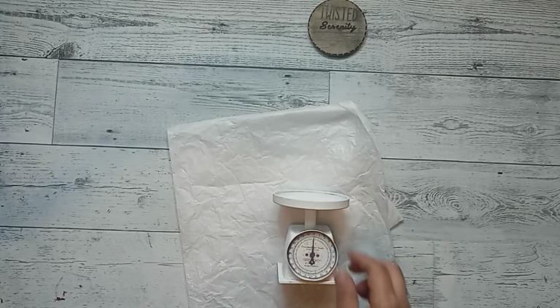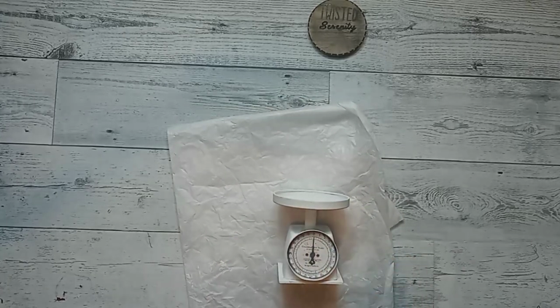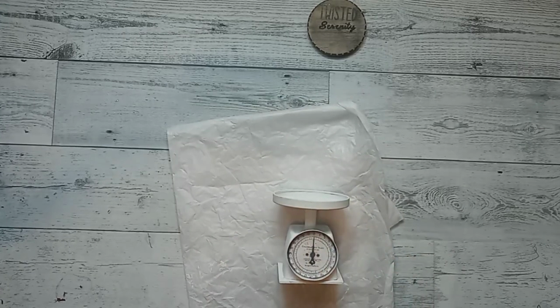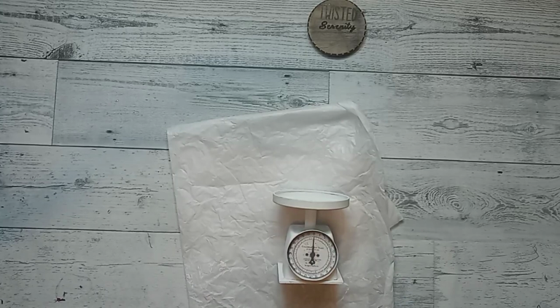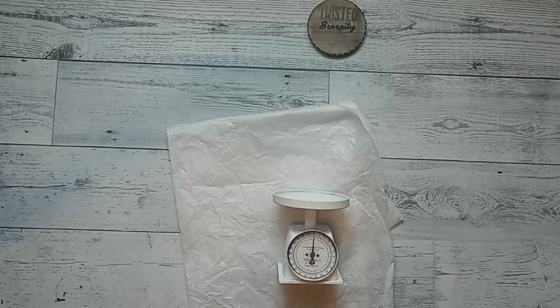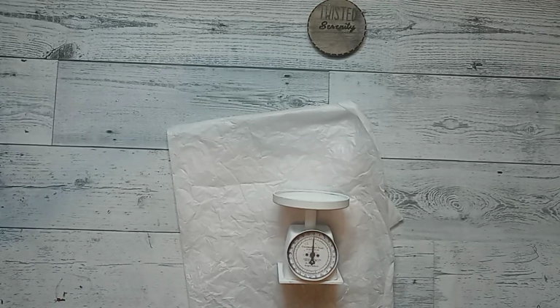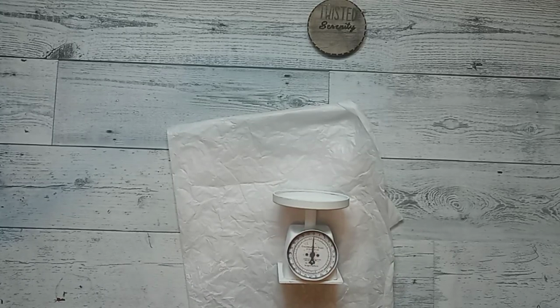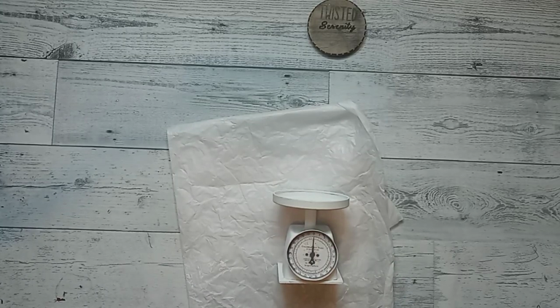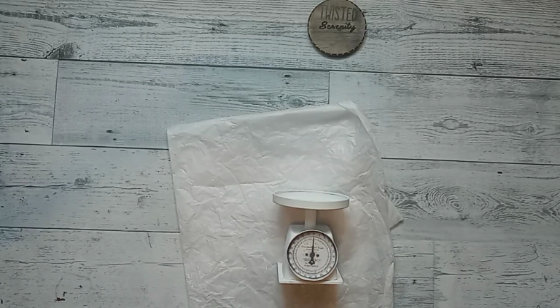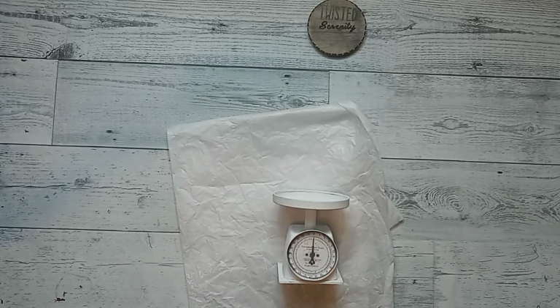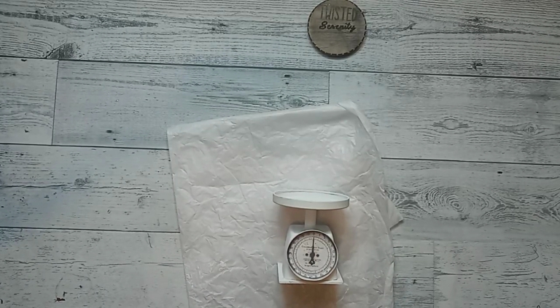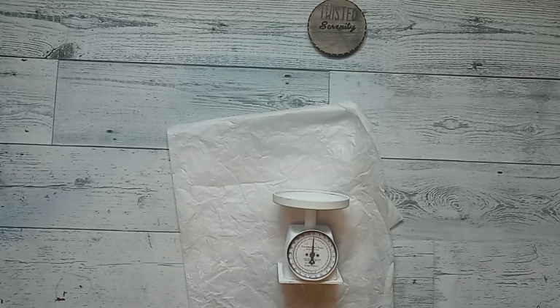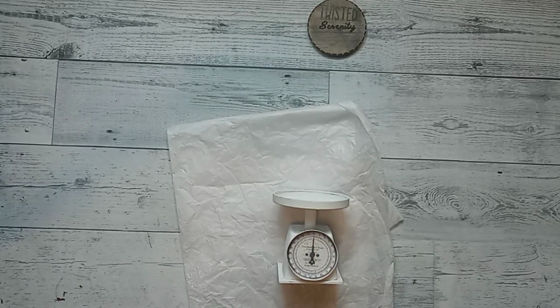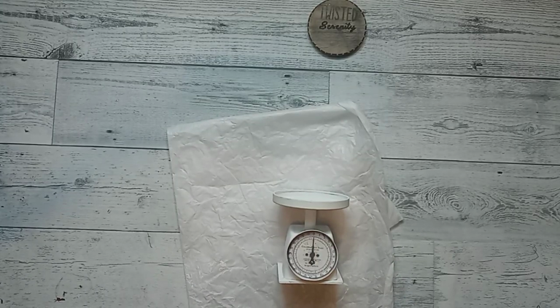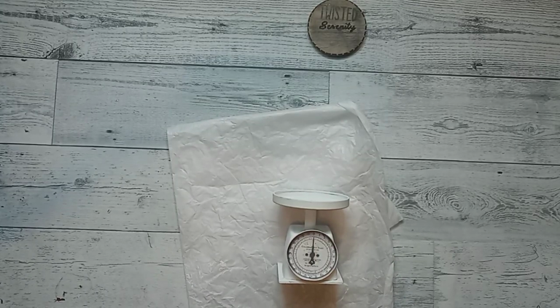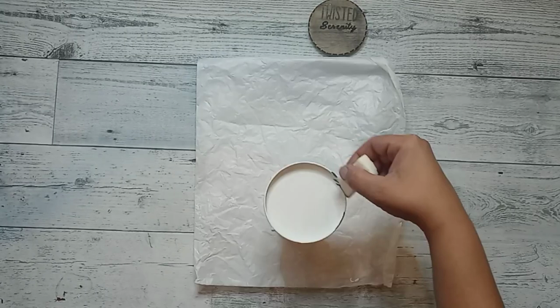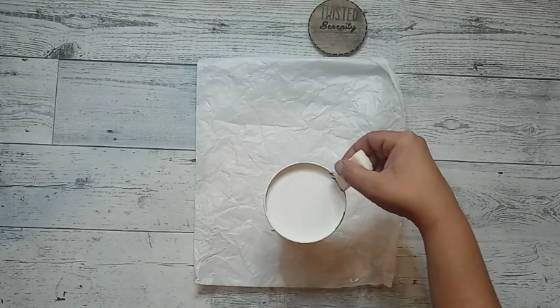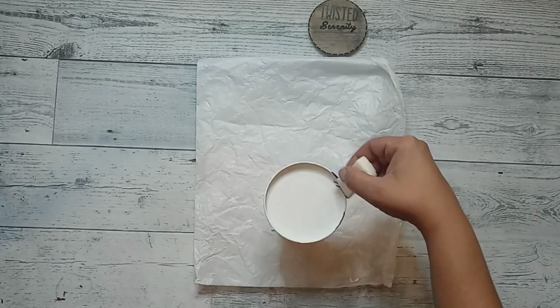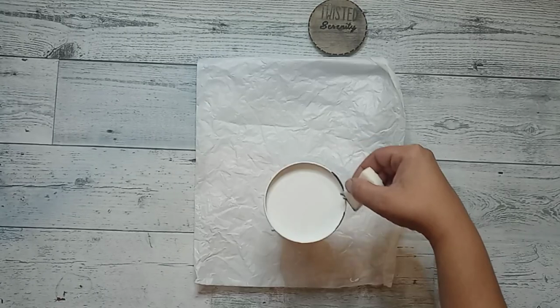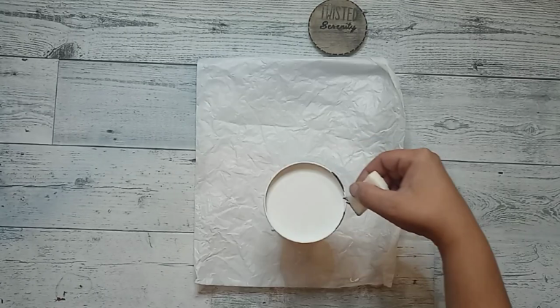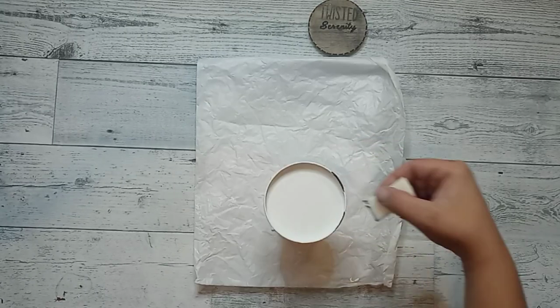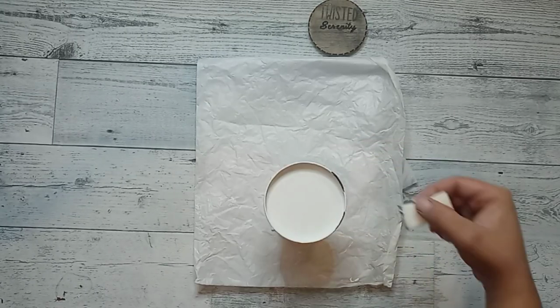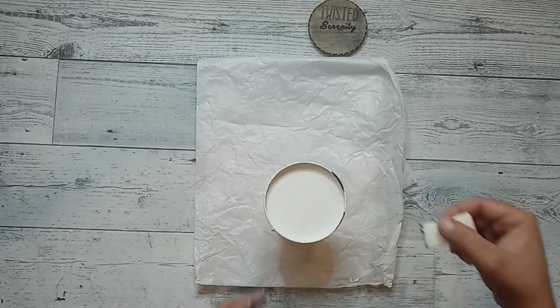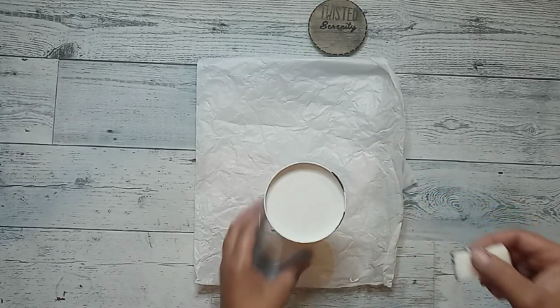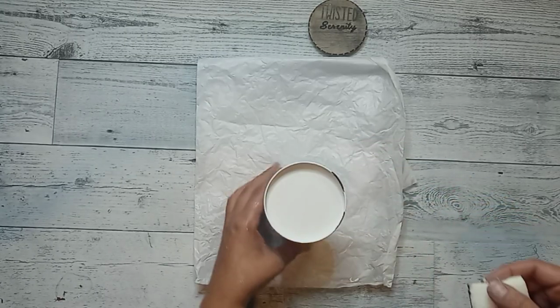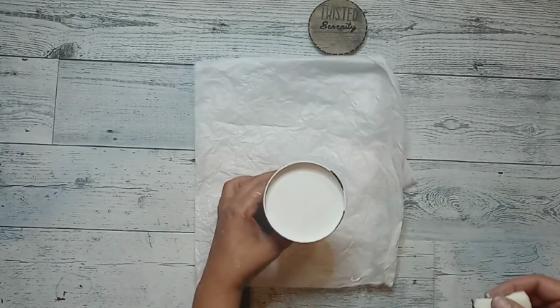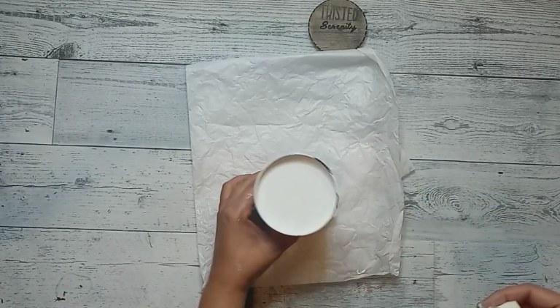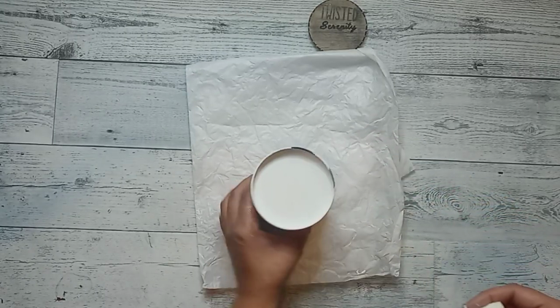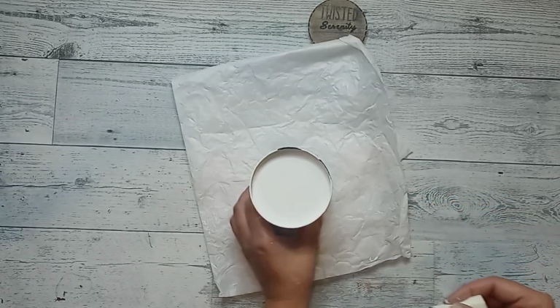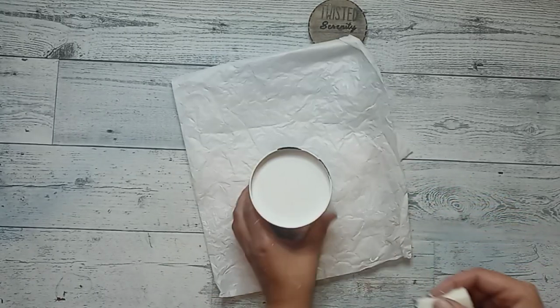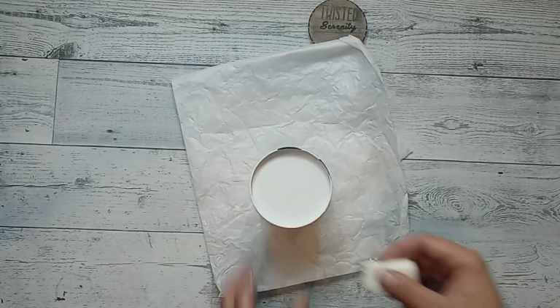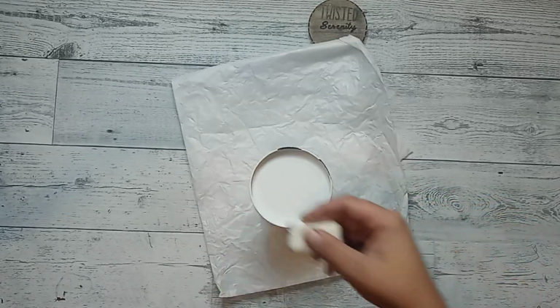Once it's all painted, I grab my adhesive glue spray and I just glue the little image onto the little cinnamon roll container. That's going to be the face of our scale. I did not want to use hot glue because it would be raised out.